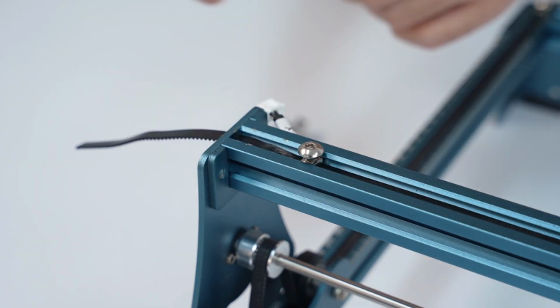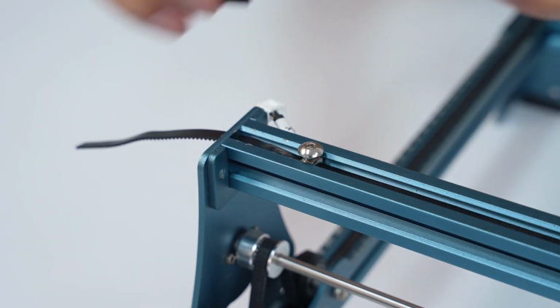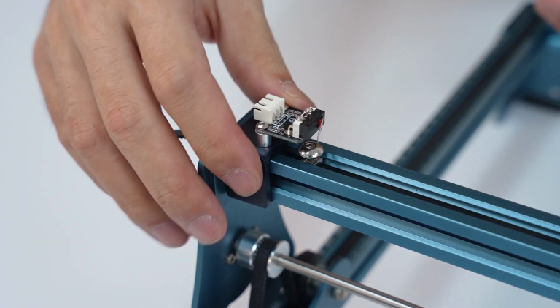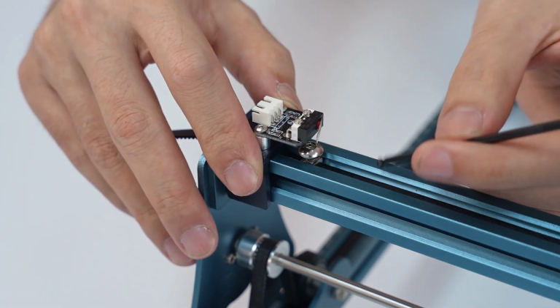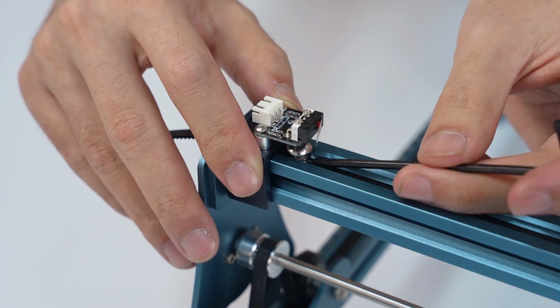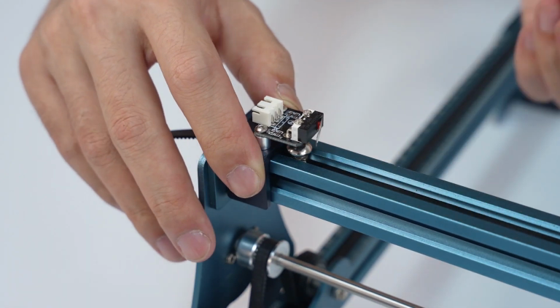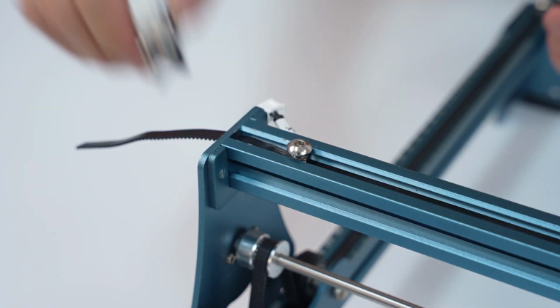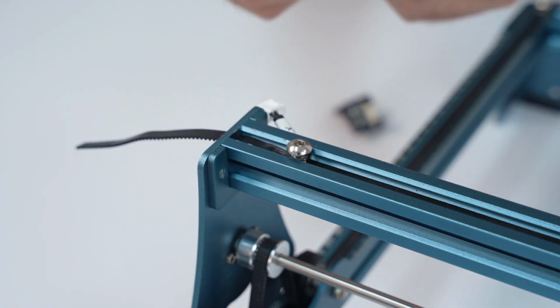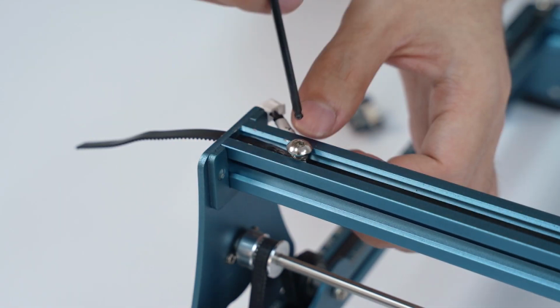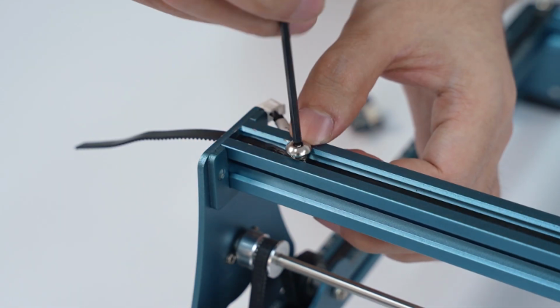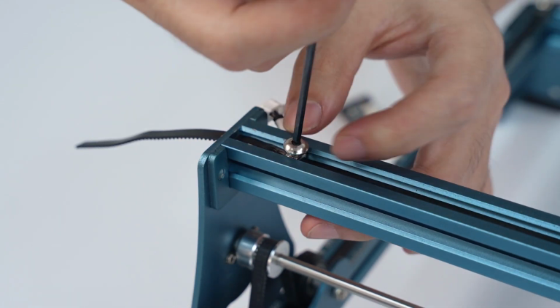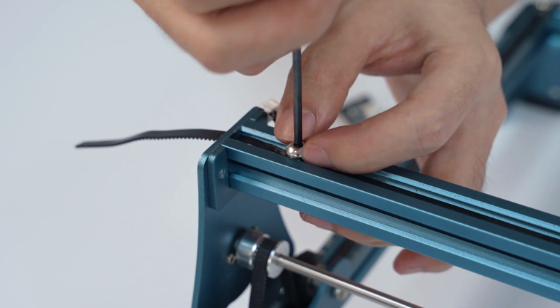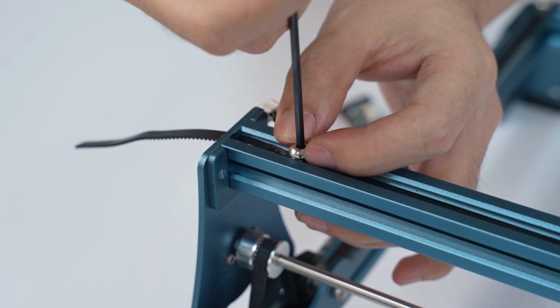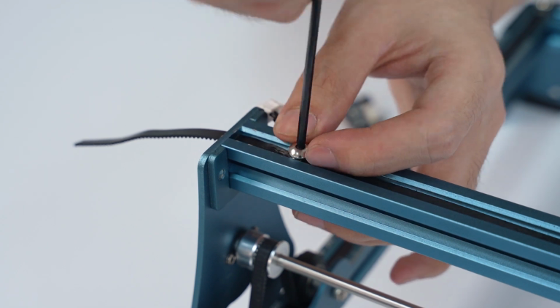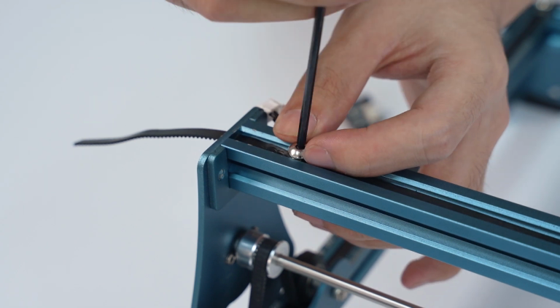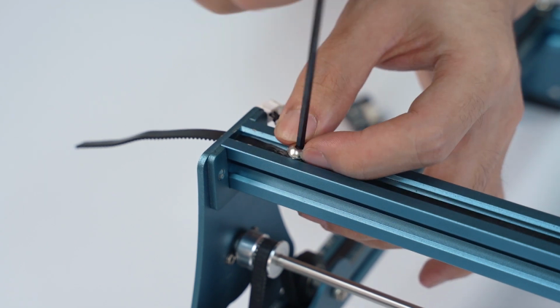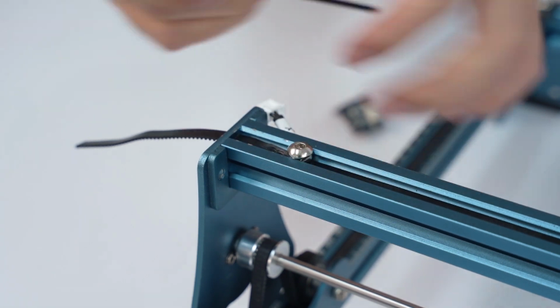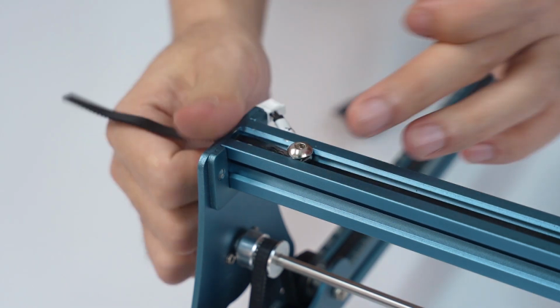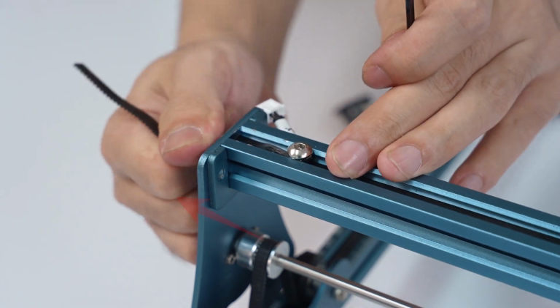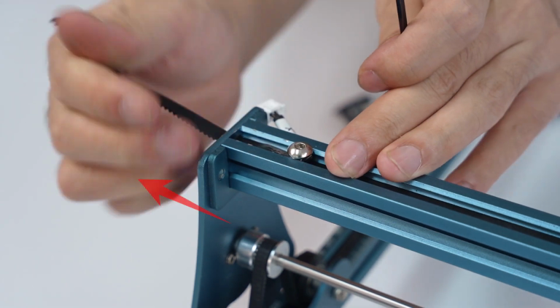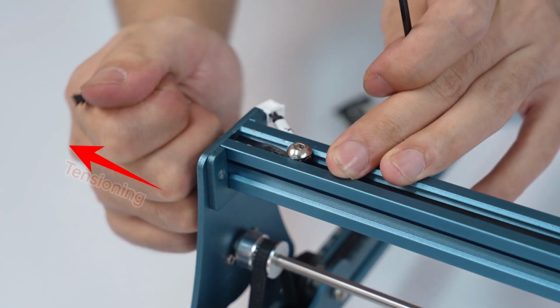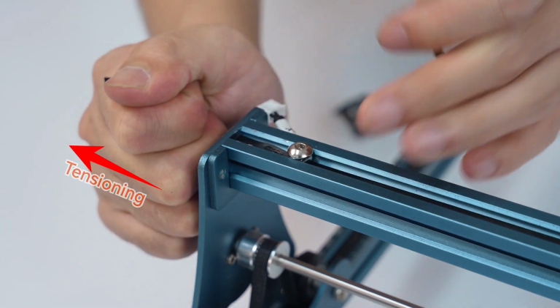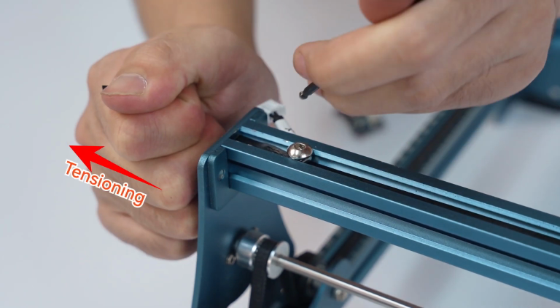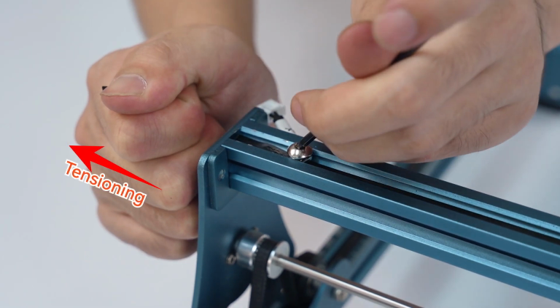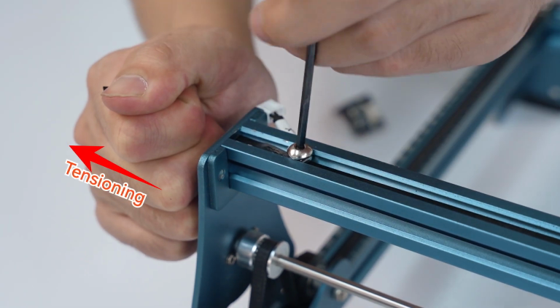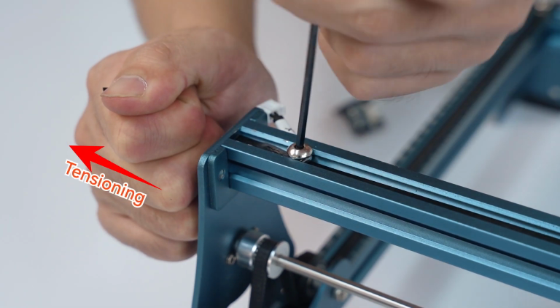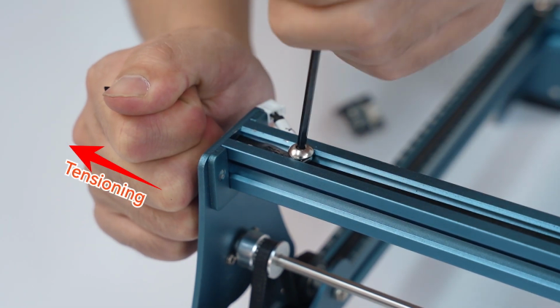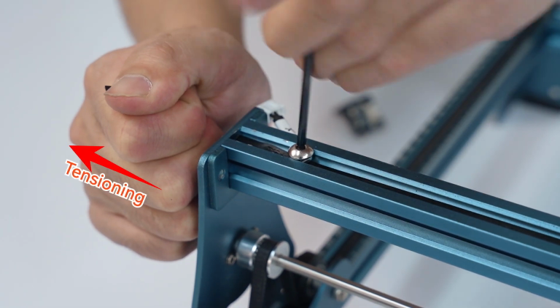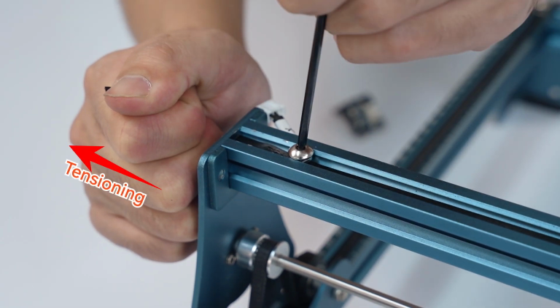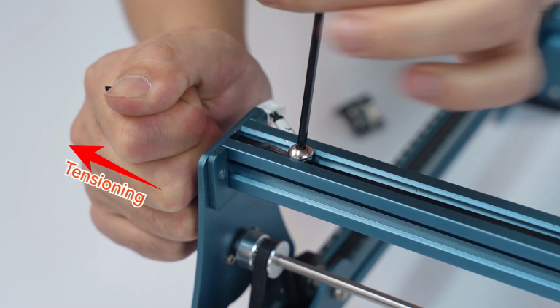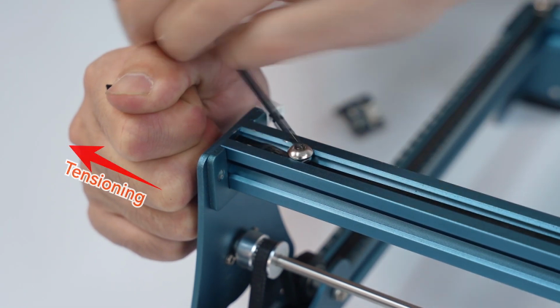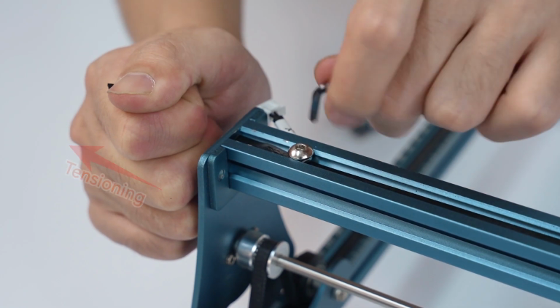The screw is installed below the limit switch. Tighten the screws after tightening the belt.